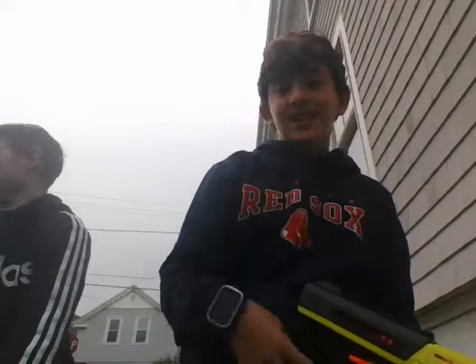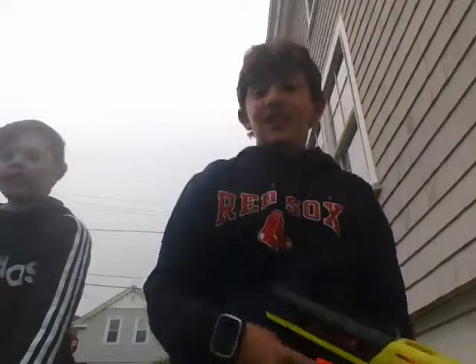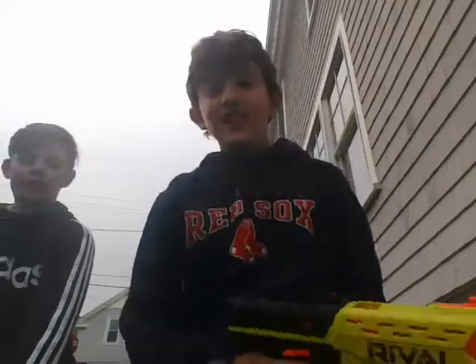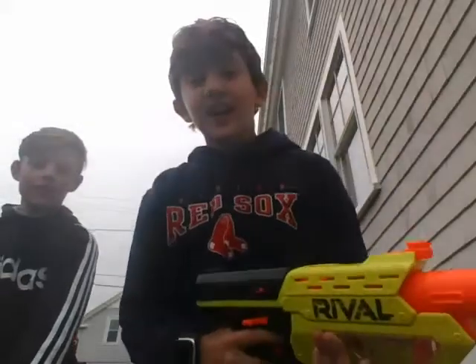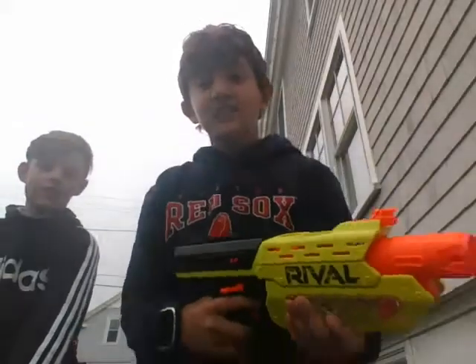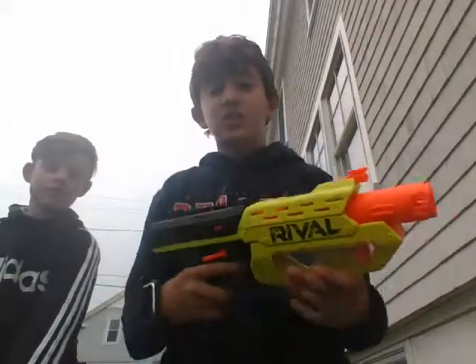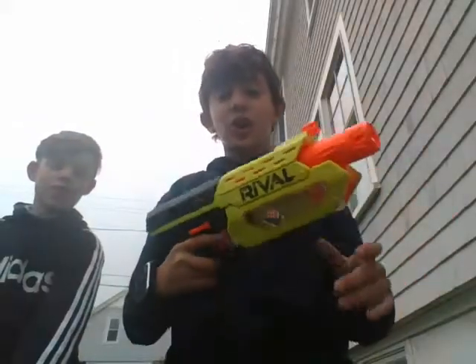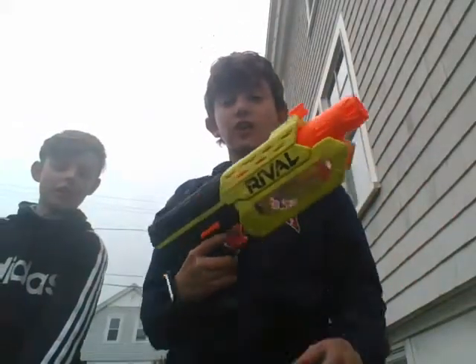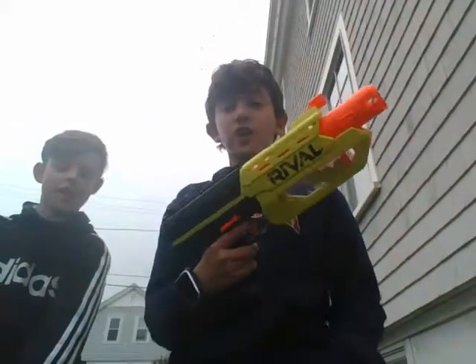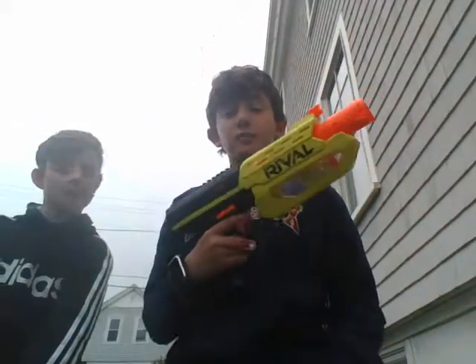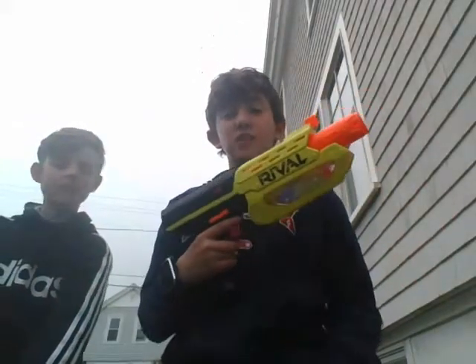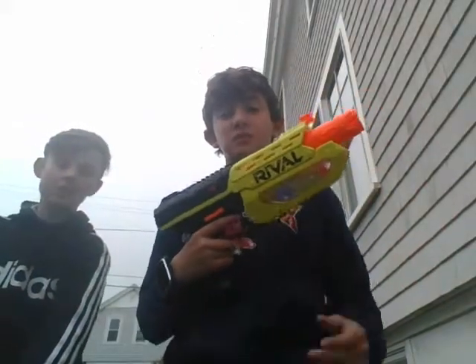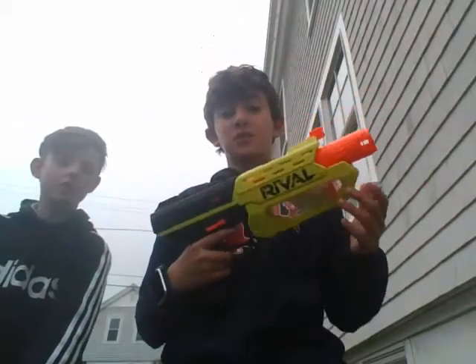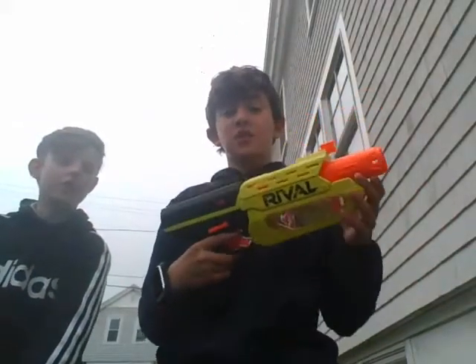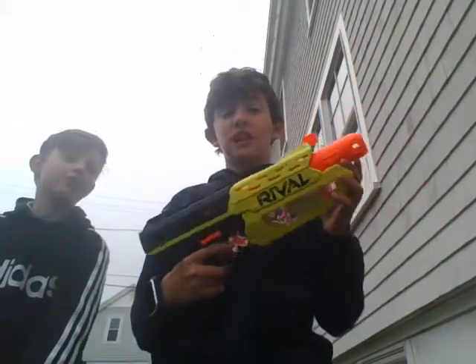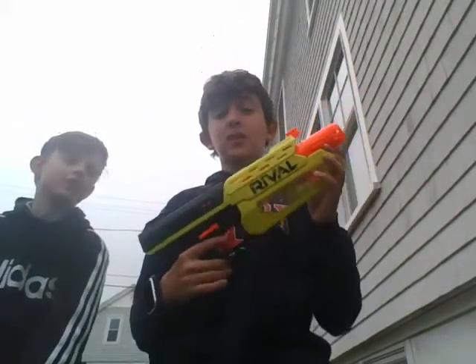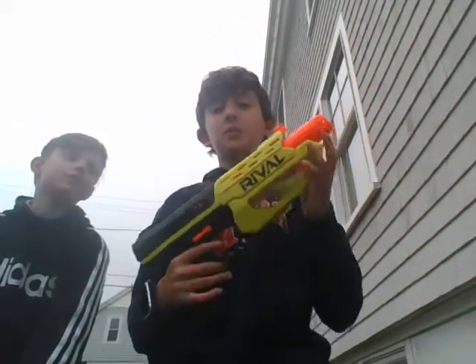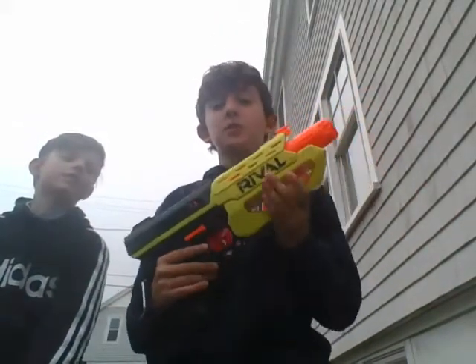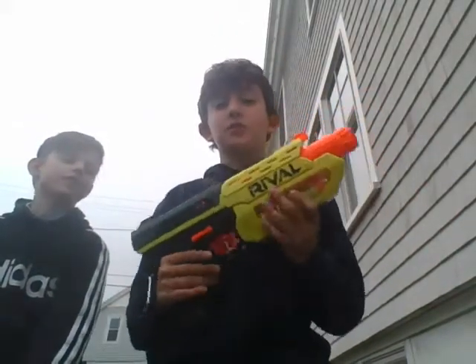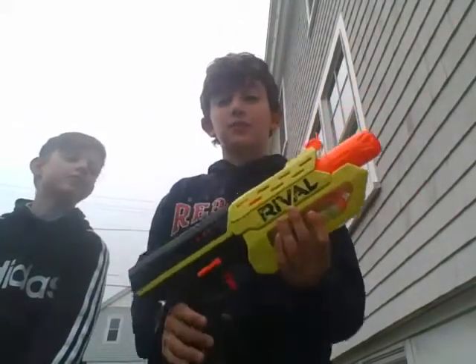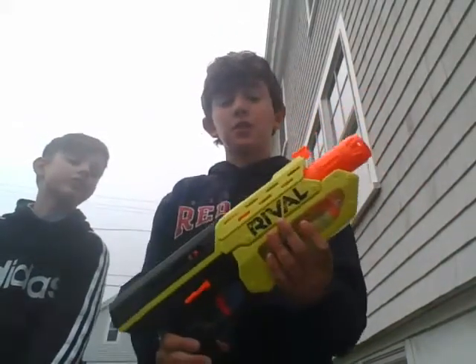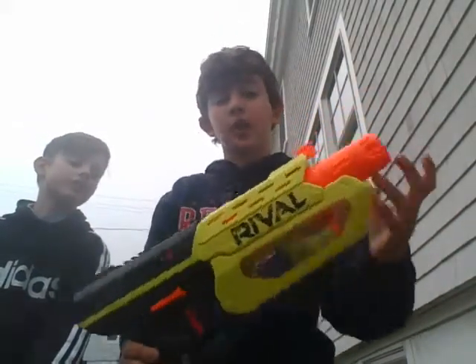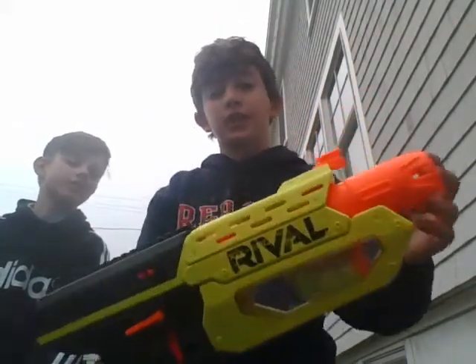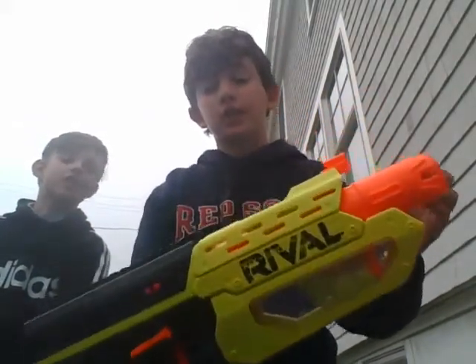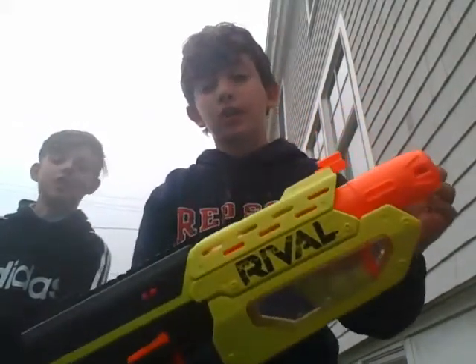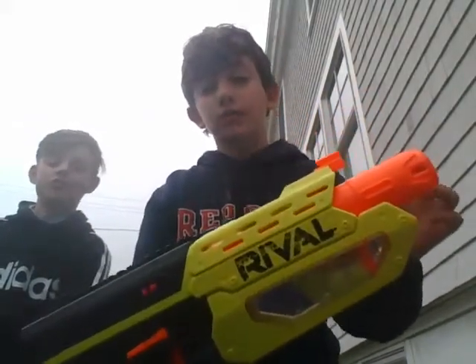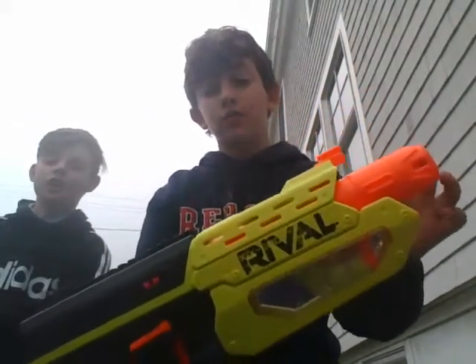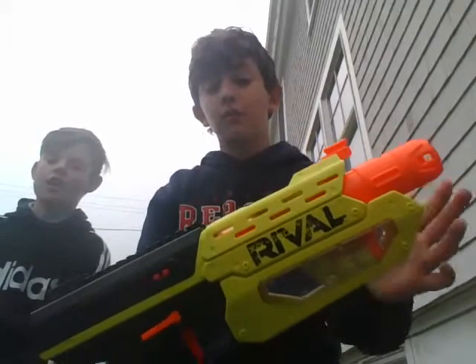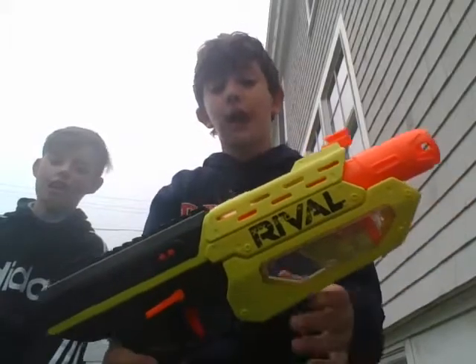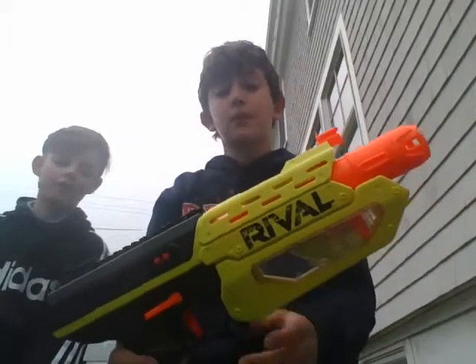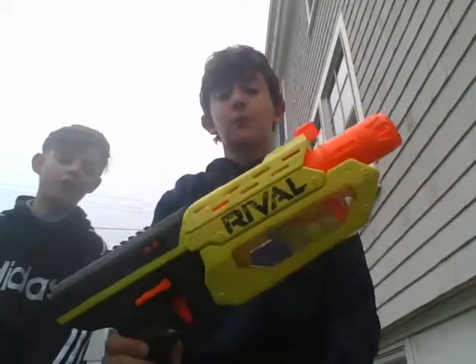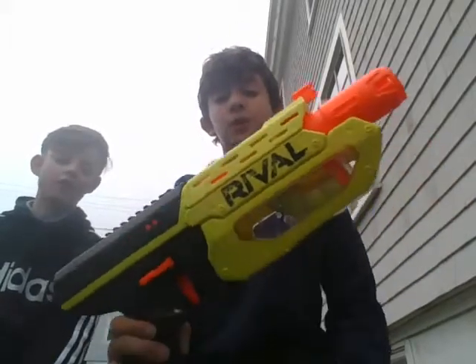Hey guys, it's John and John from J-Bros, and today we're going to be doing a review on the Nerf Rival Mercury.